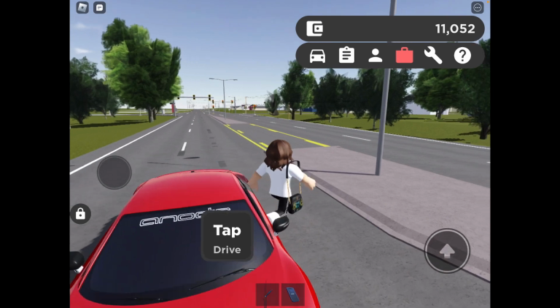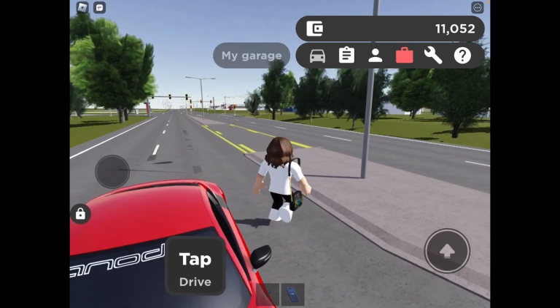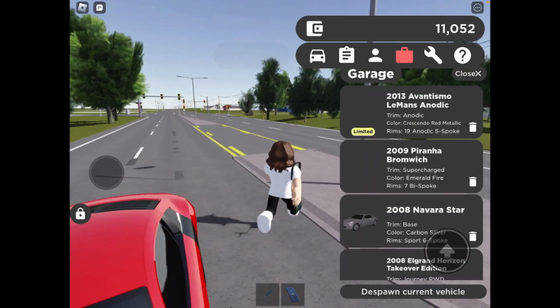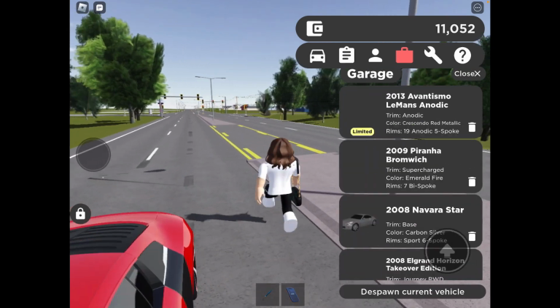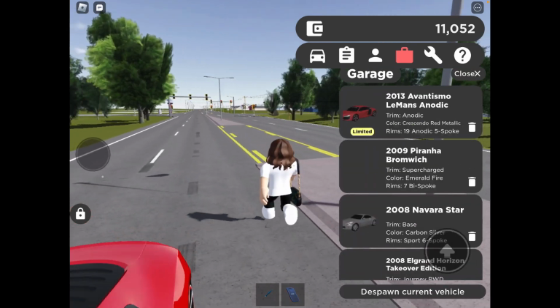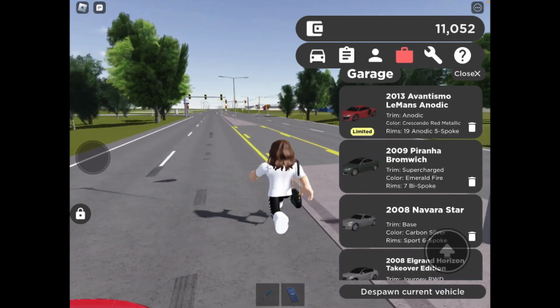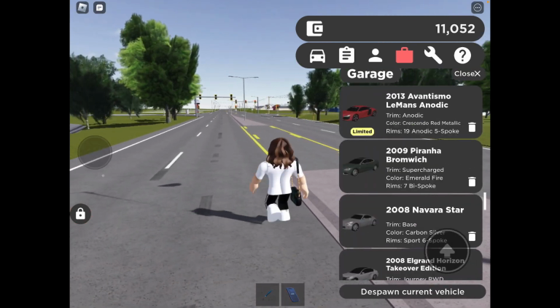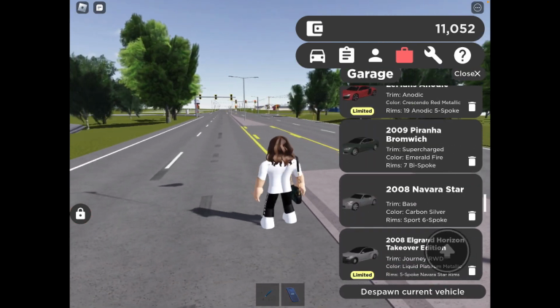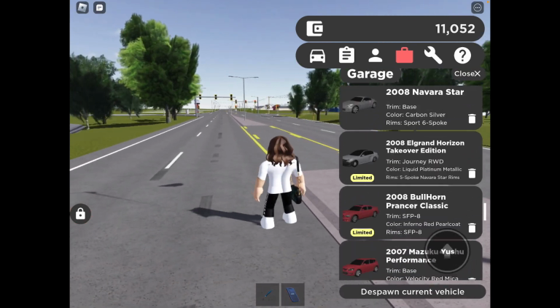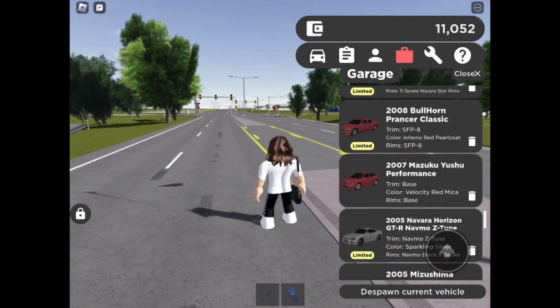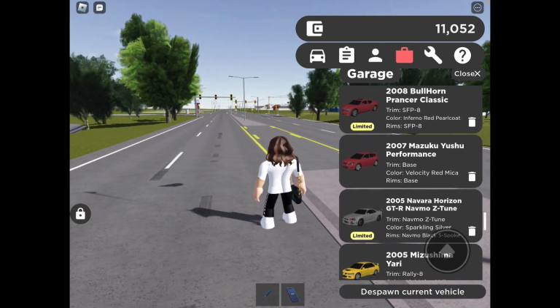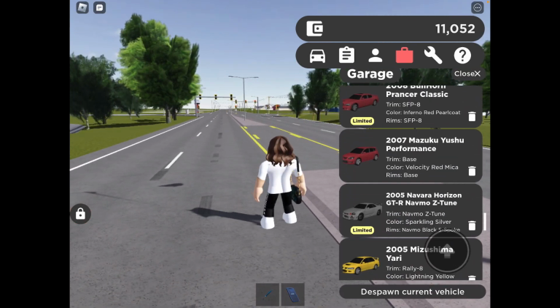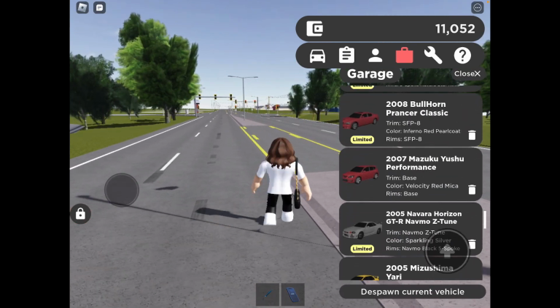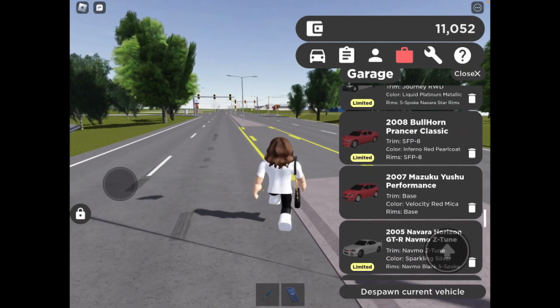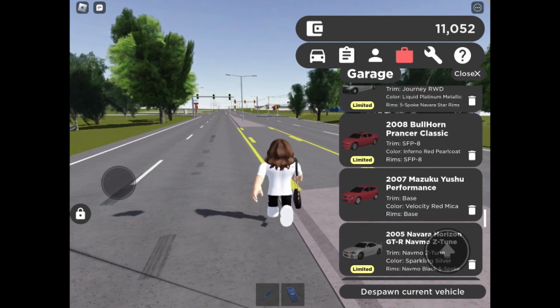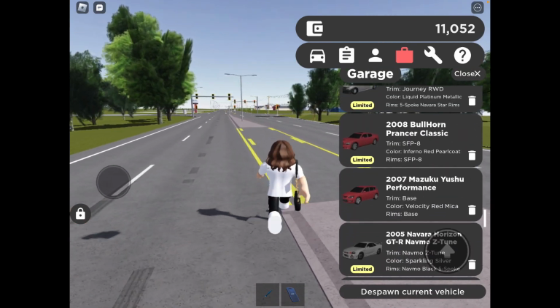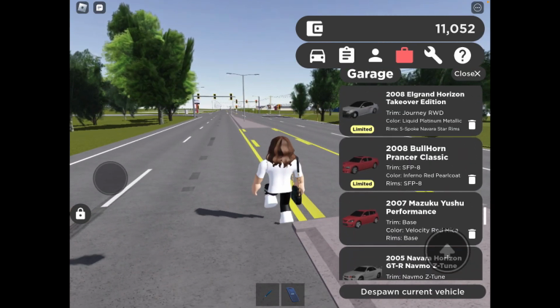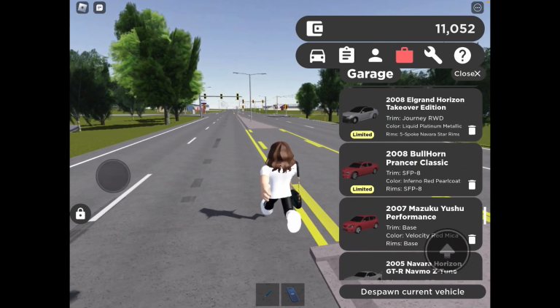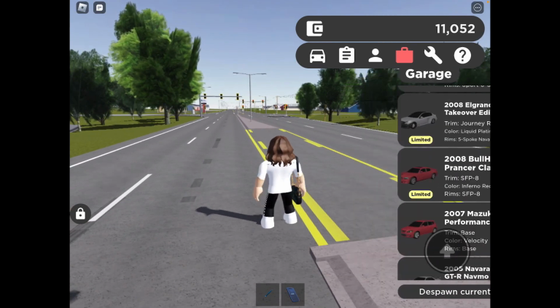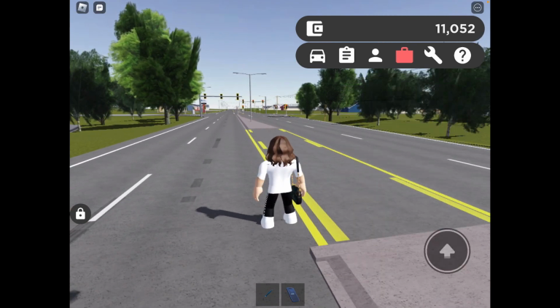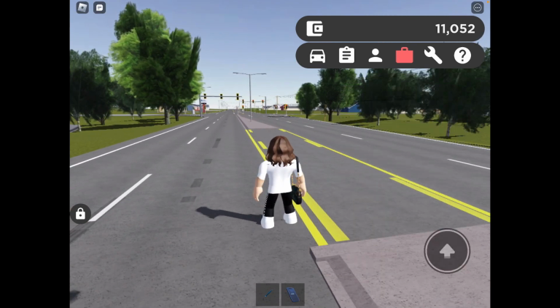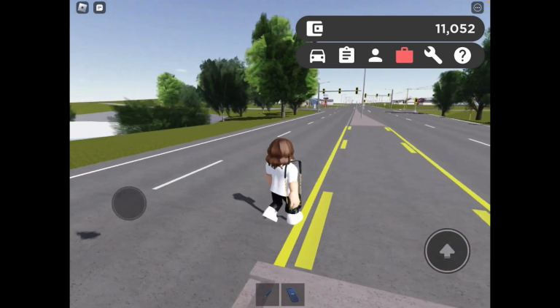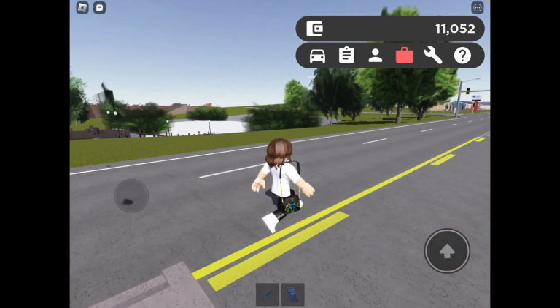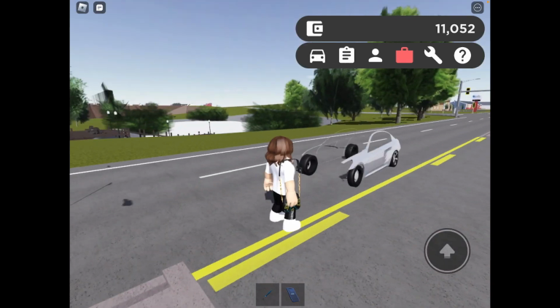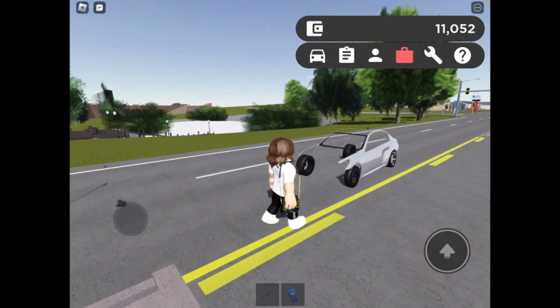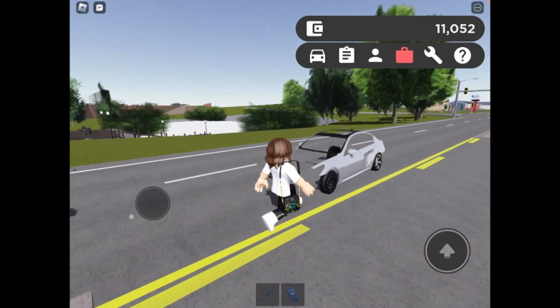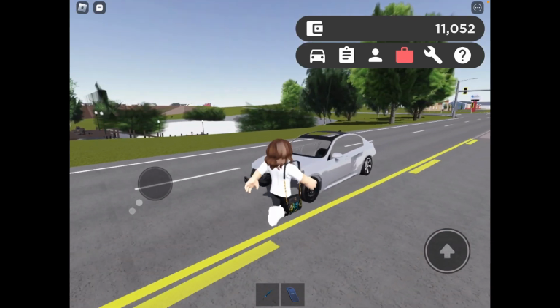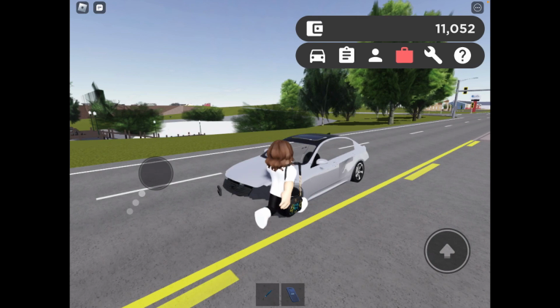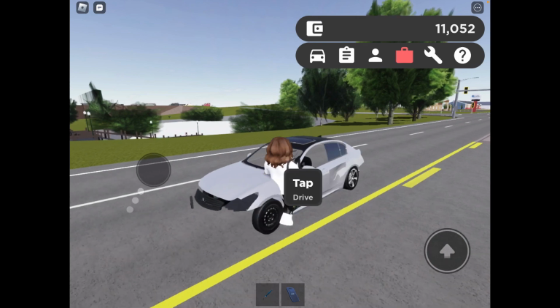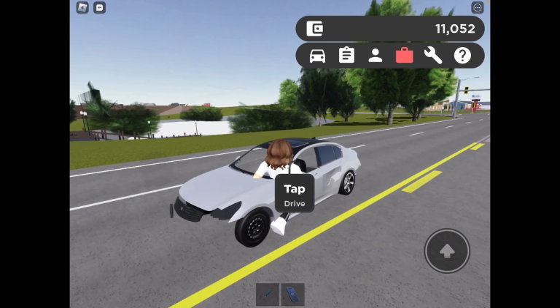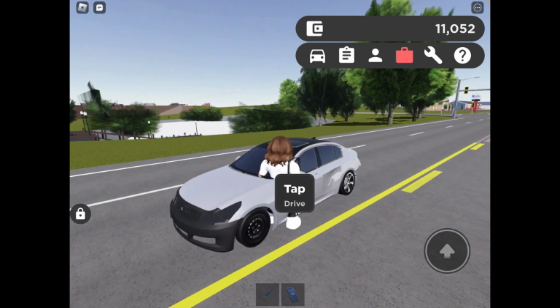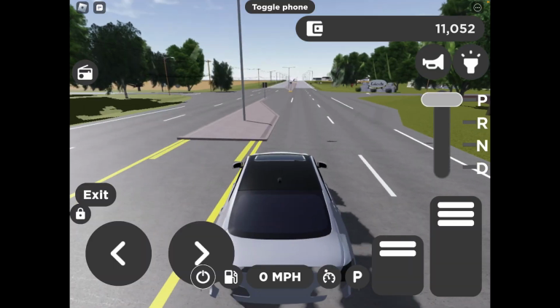Yeah, it looks really nice overall. I think you should probably buy it if you have the money — it's 485,000 in the dealership. Next we have the L Grand Horizon.